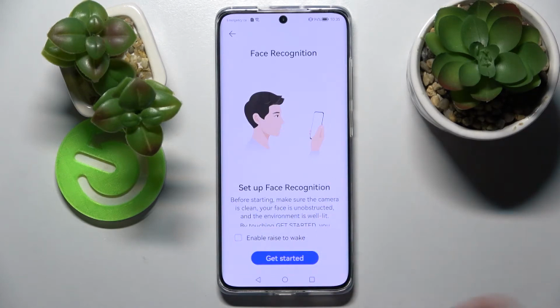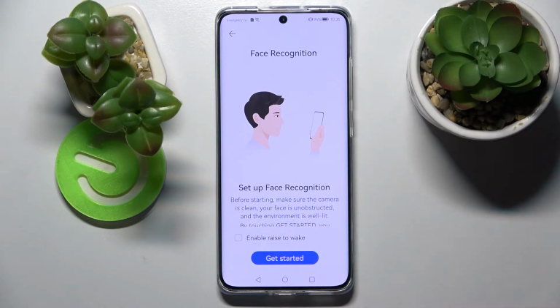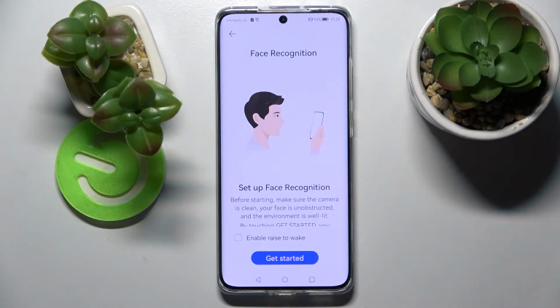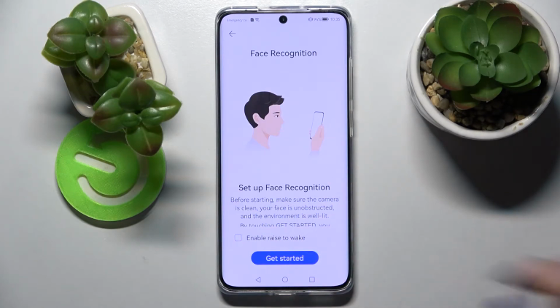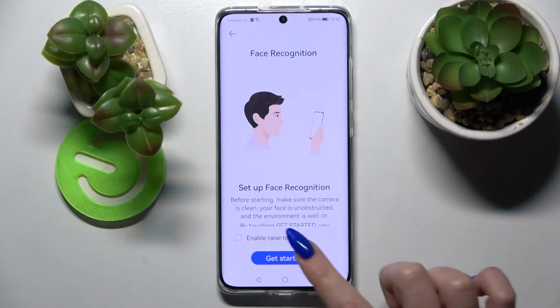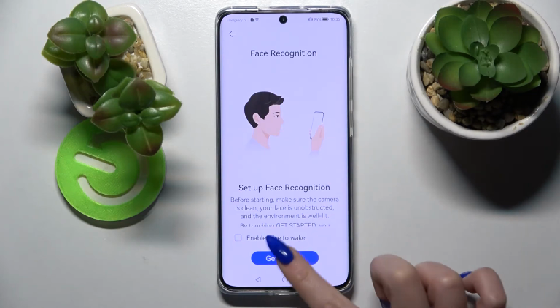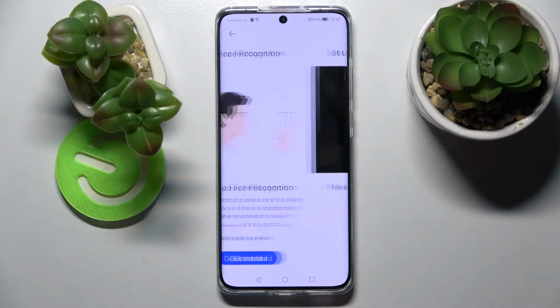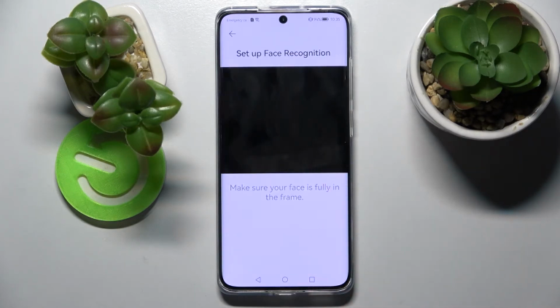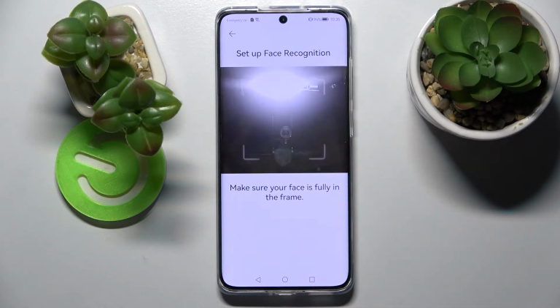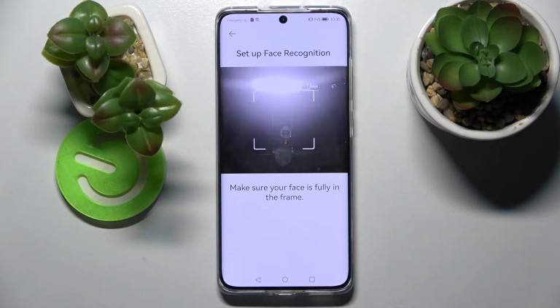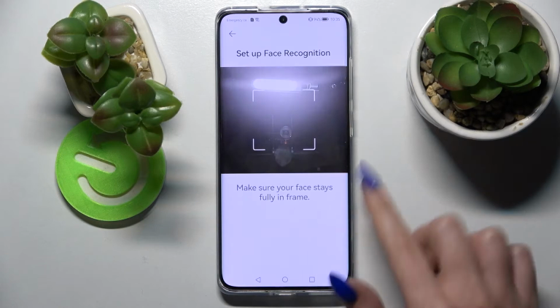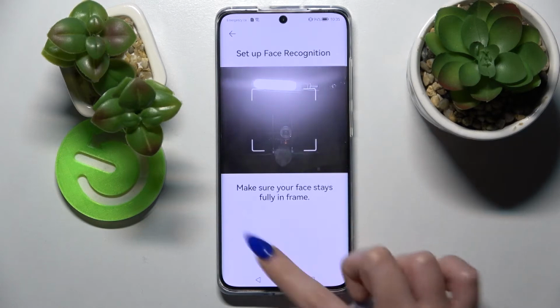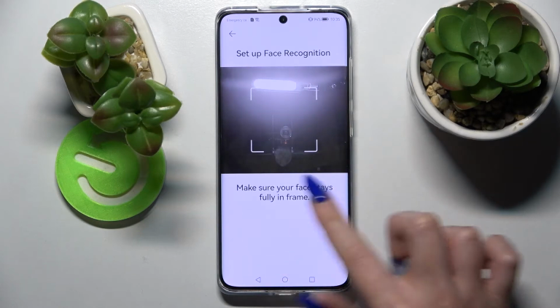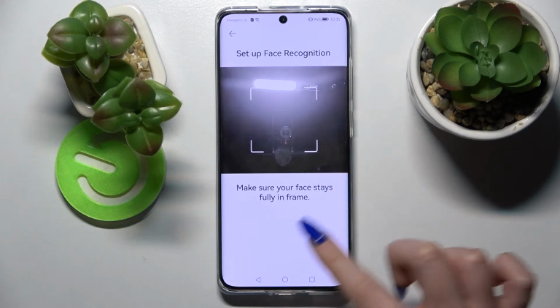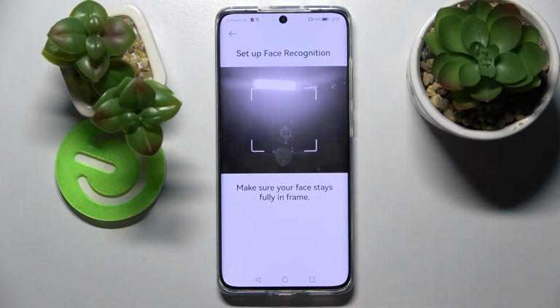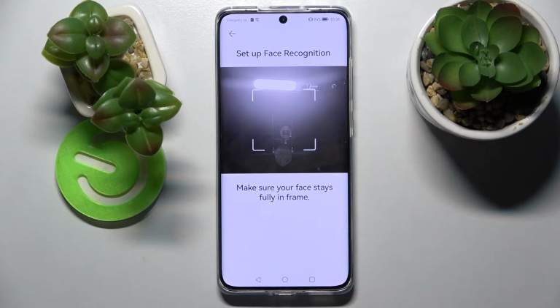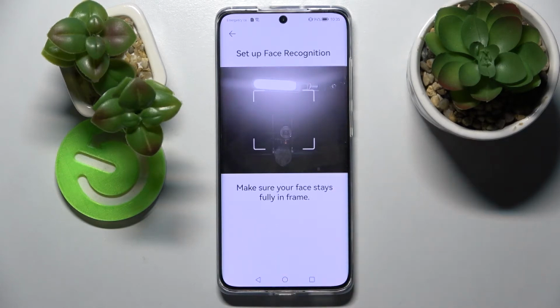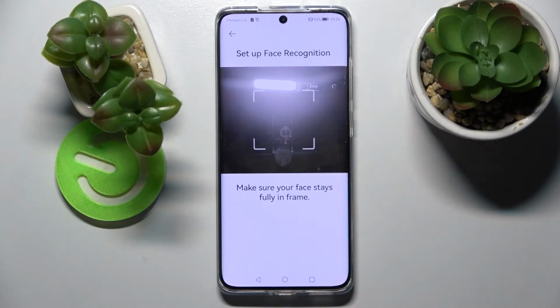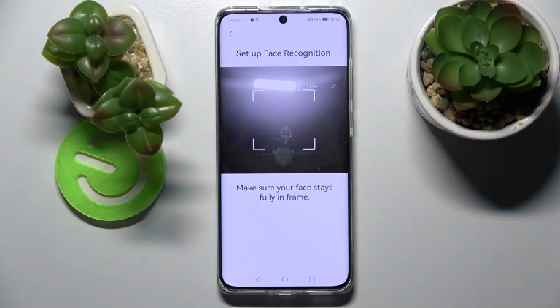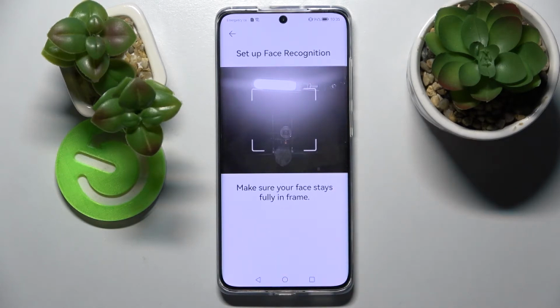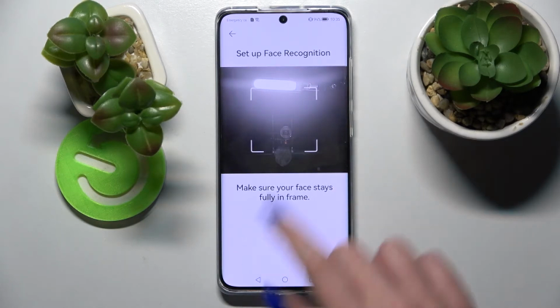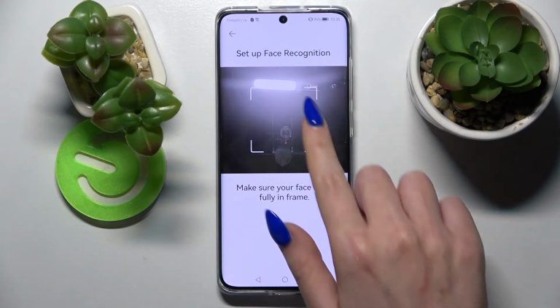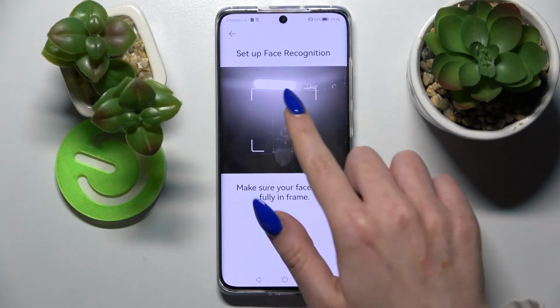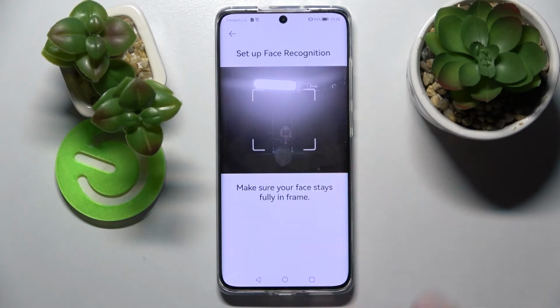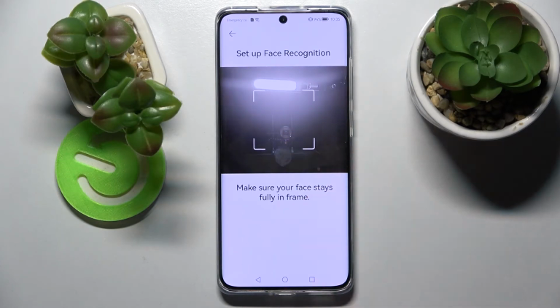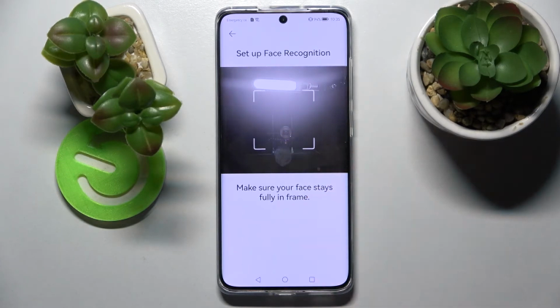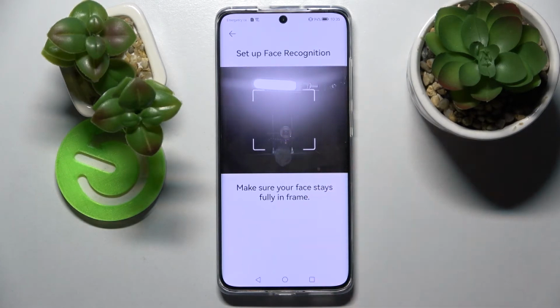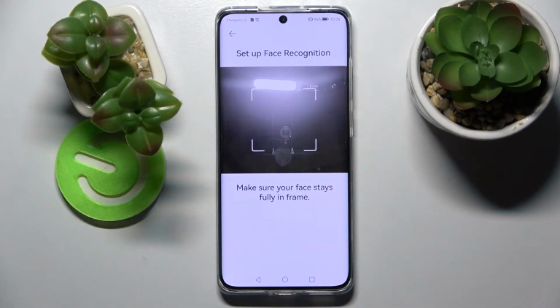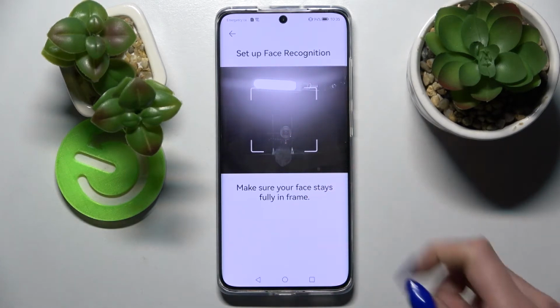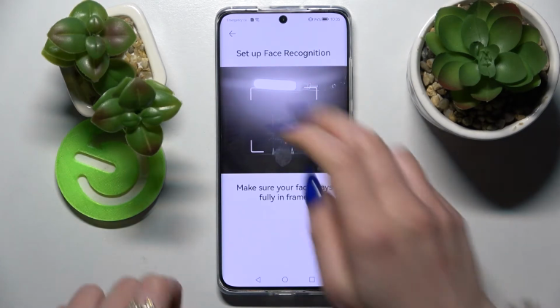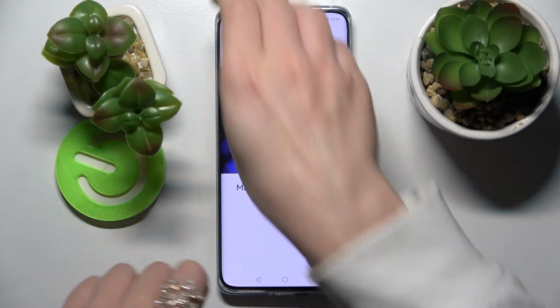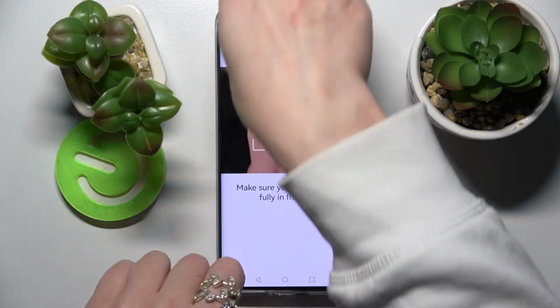When you're ready, click on get started and follow all of those instructions. Remember to keep your face in frame.